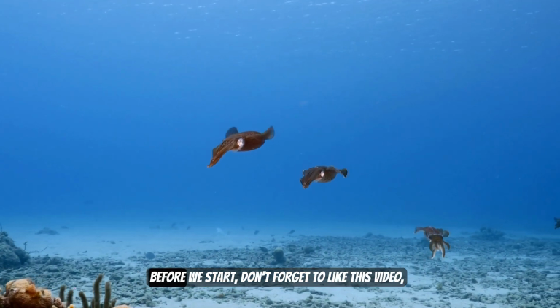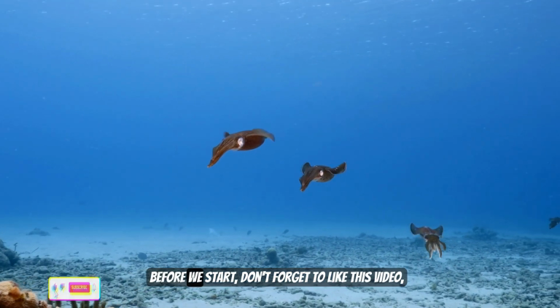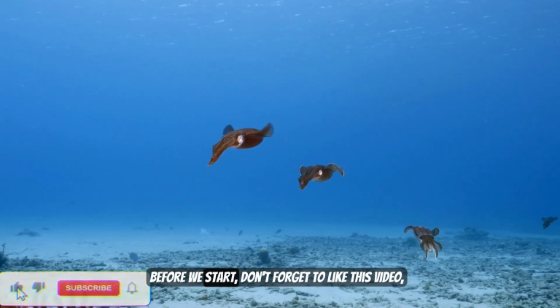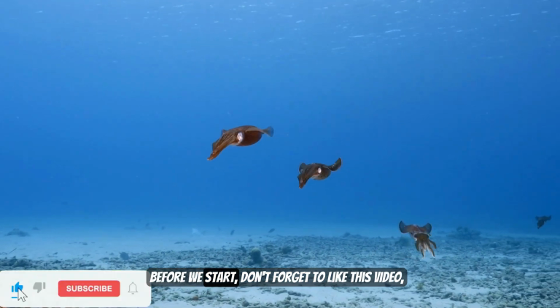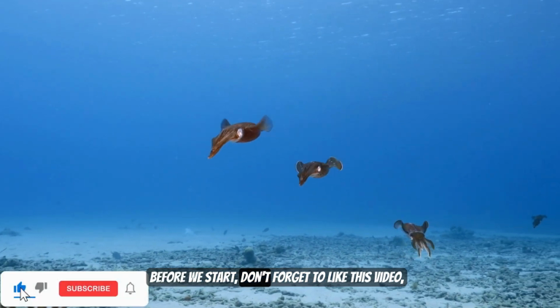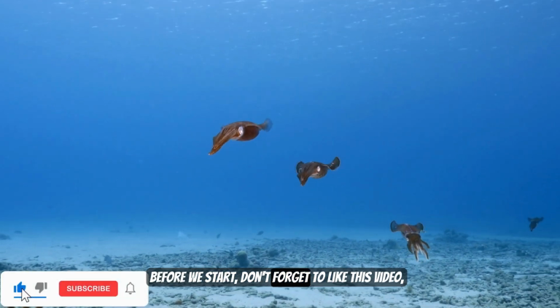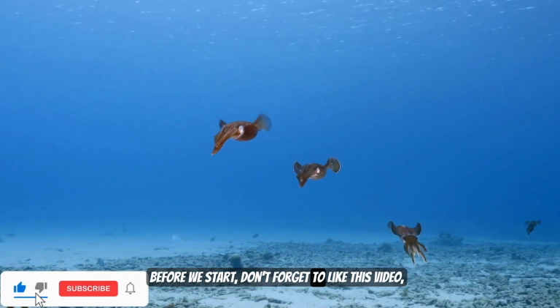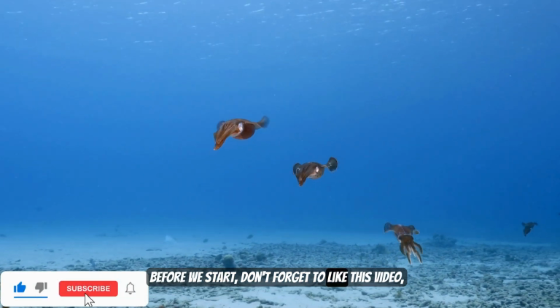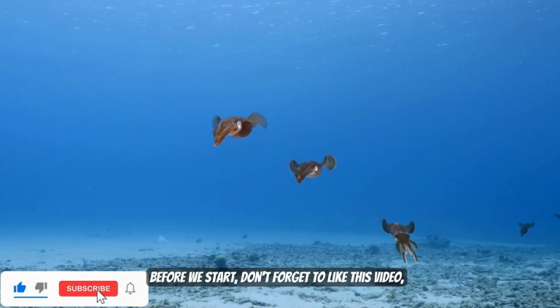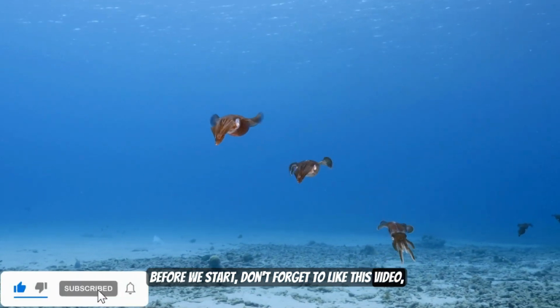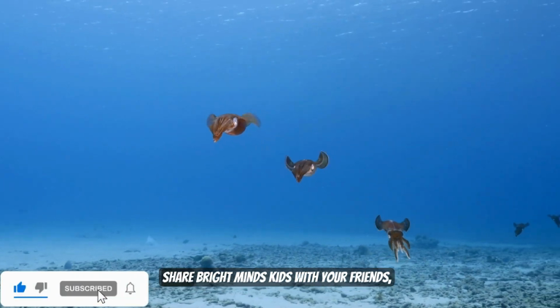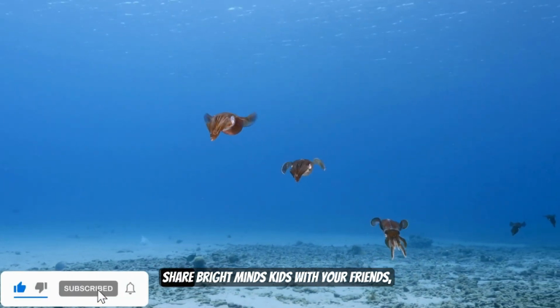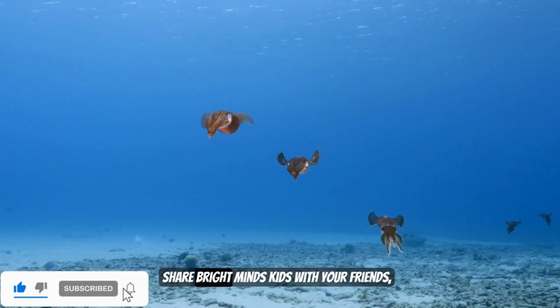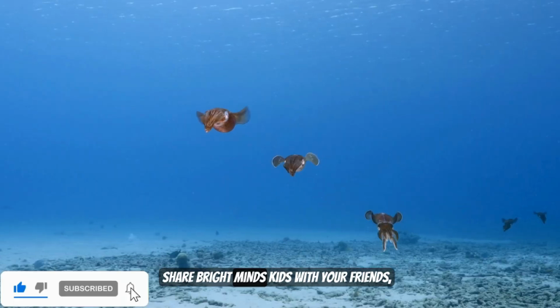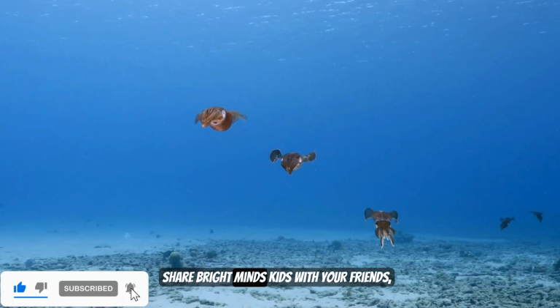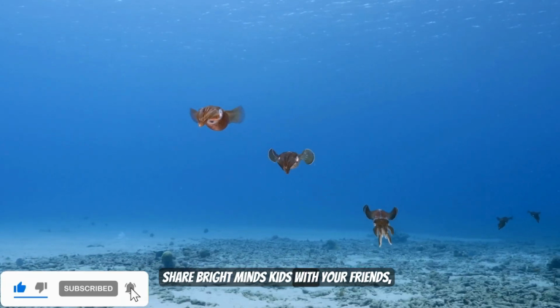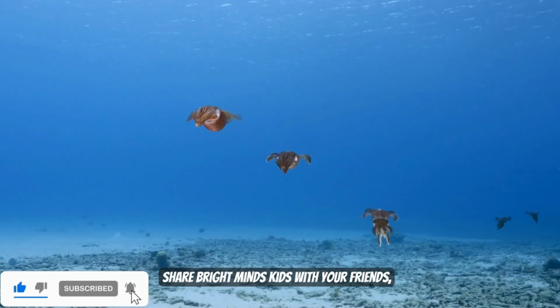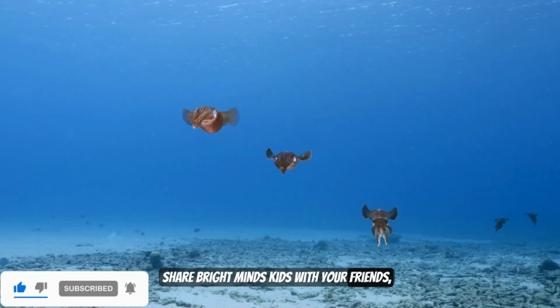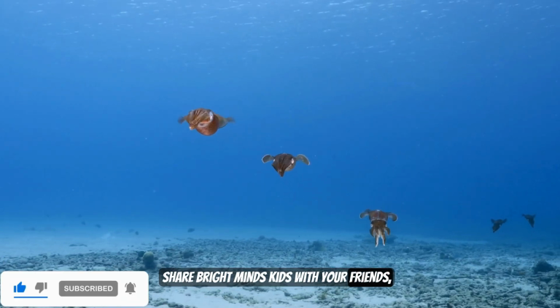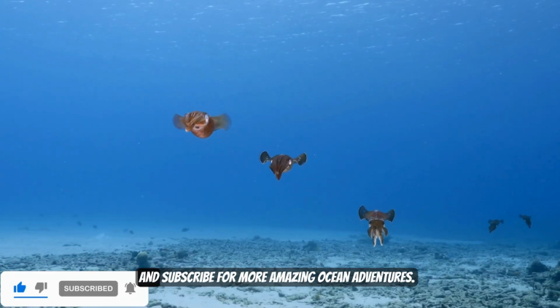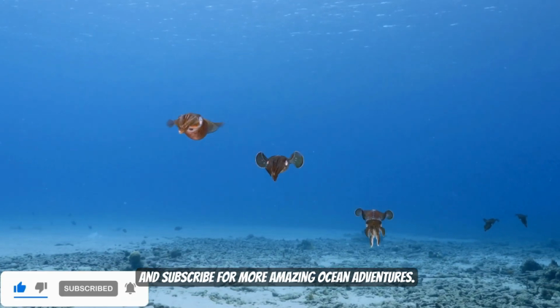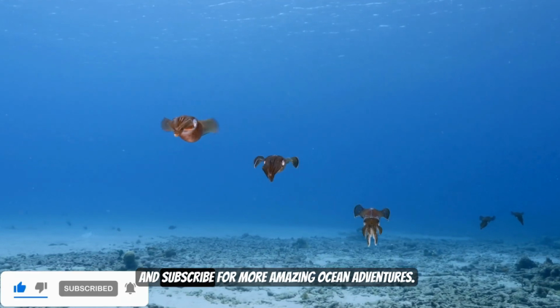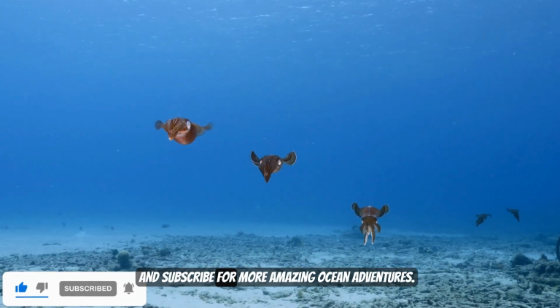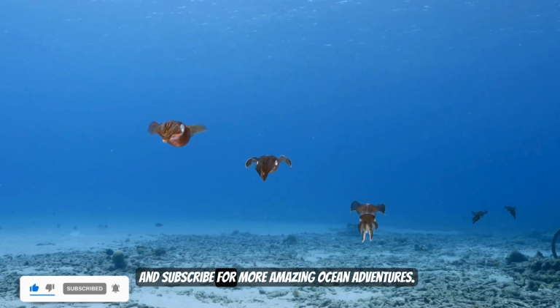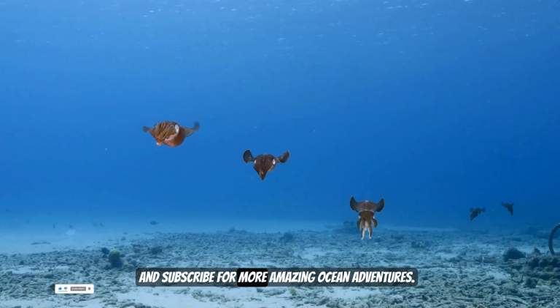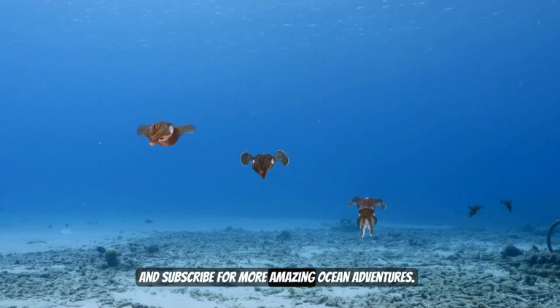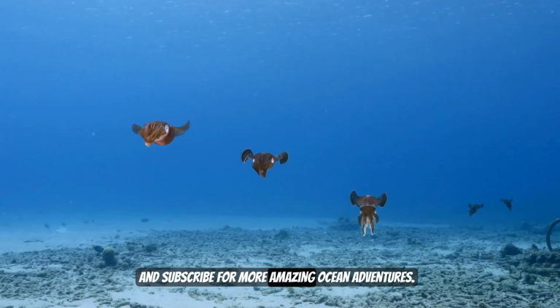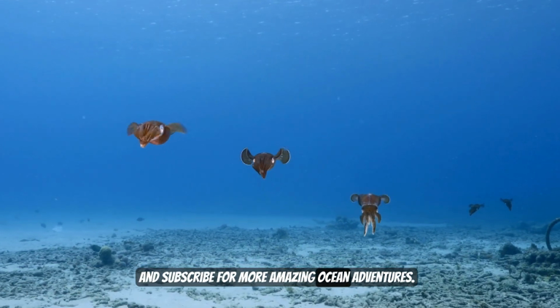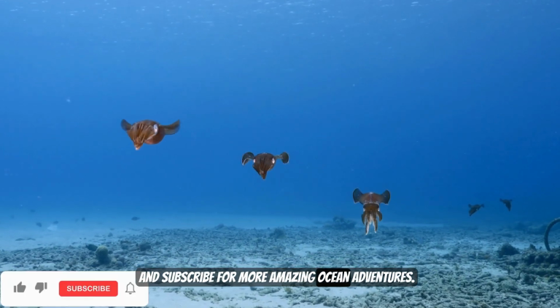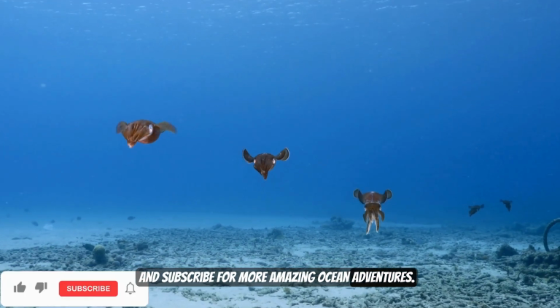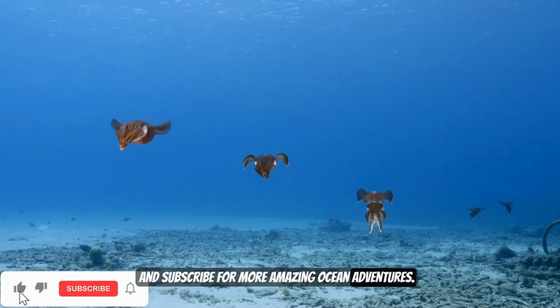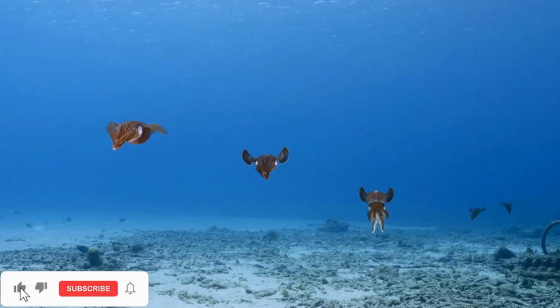Before we start, don't forget to like this video, share Bright Minds Kids with your friends, and subscribe for more amazing ocean adventures.